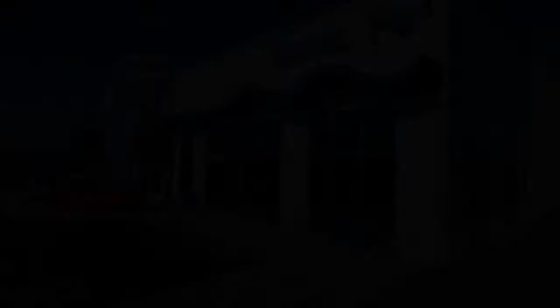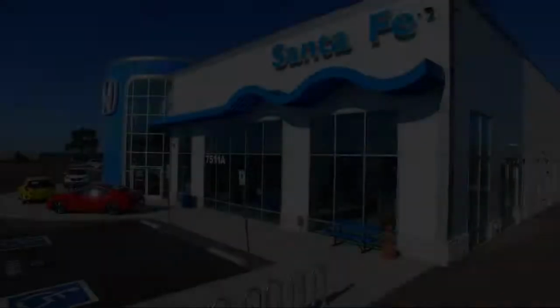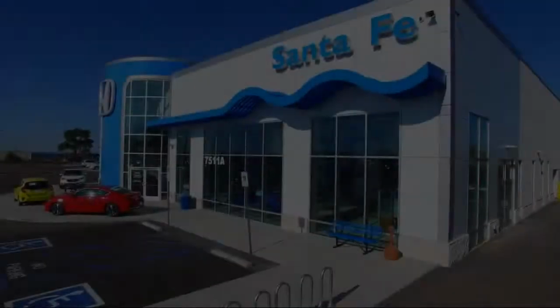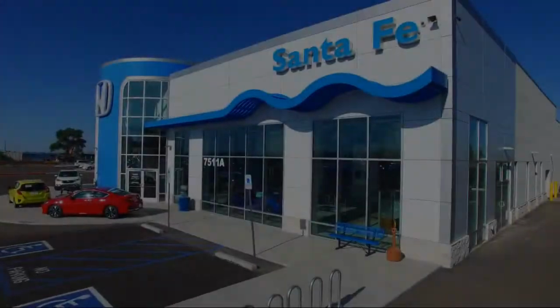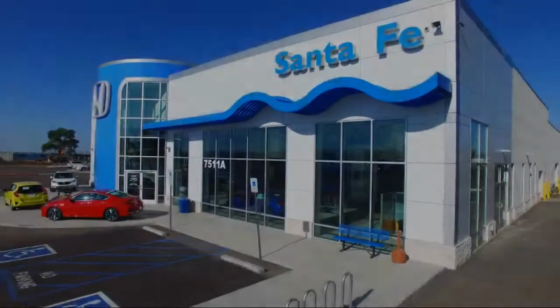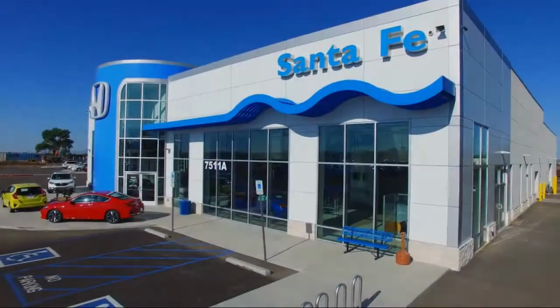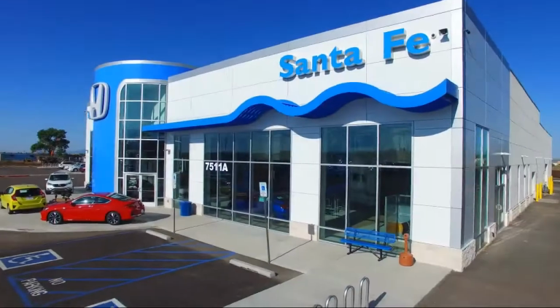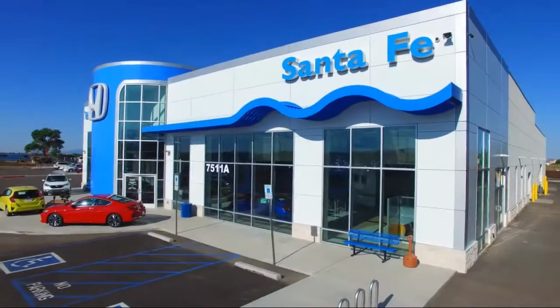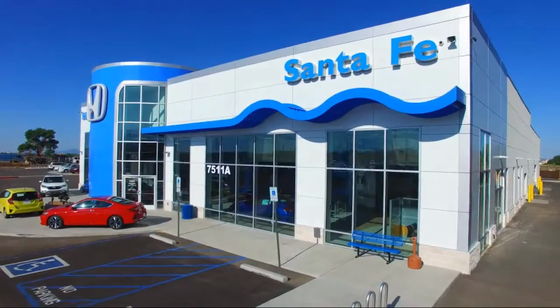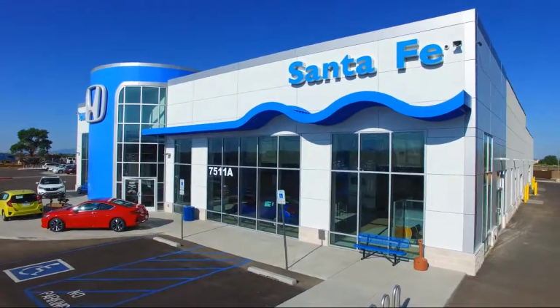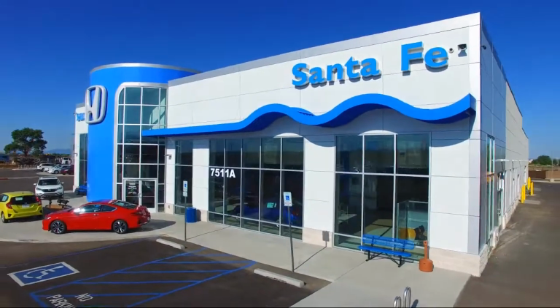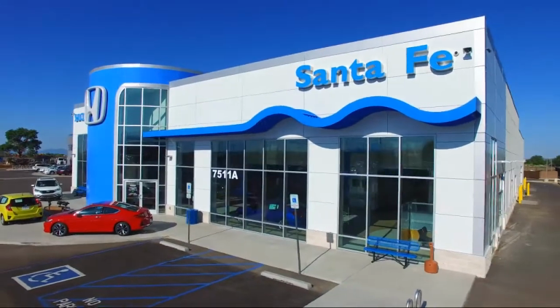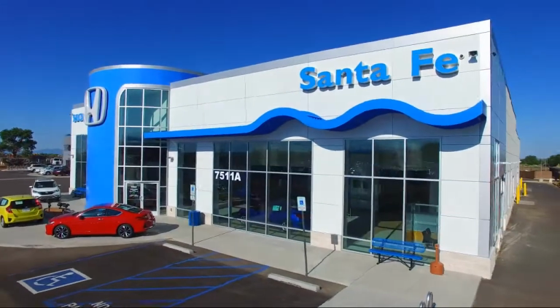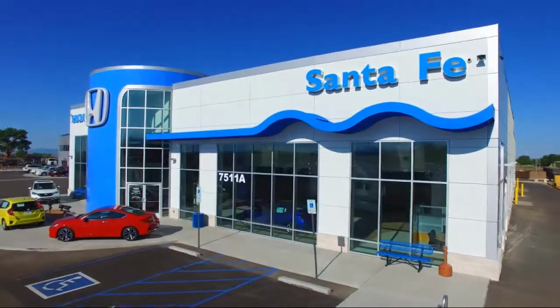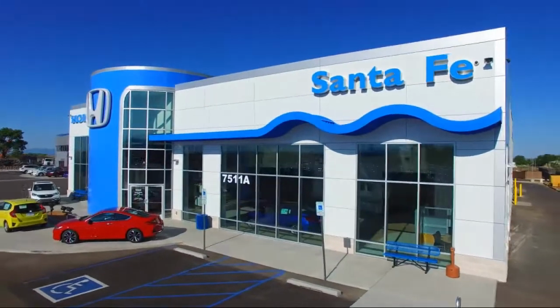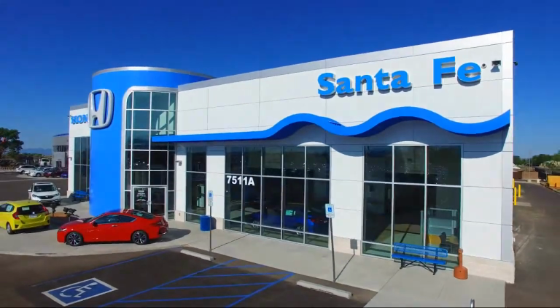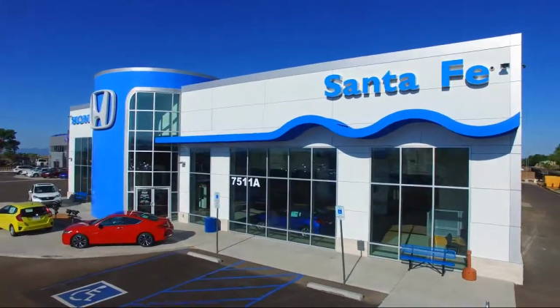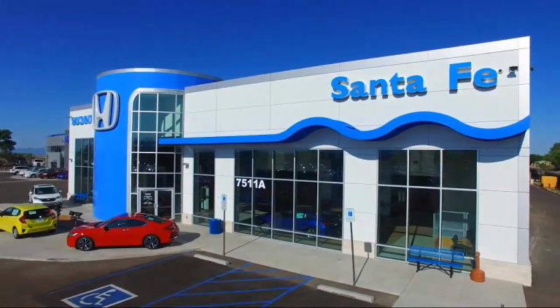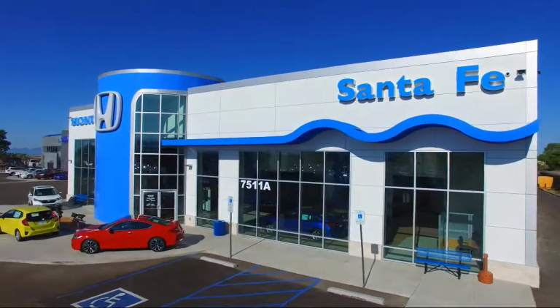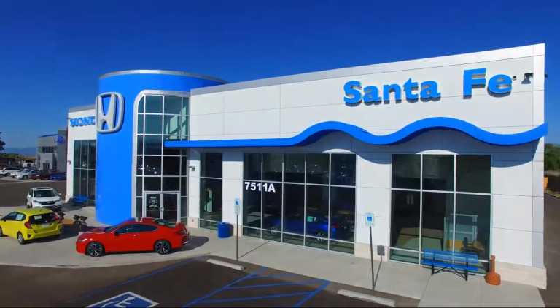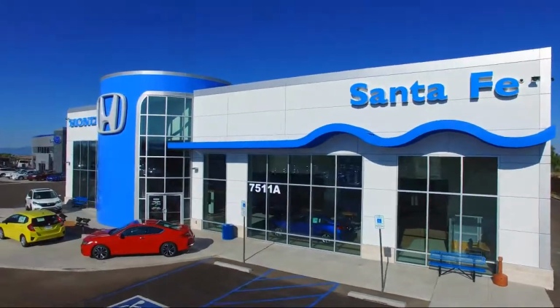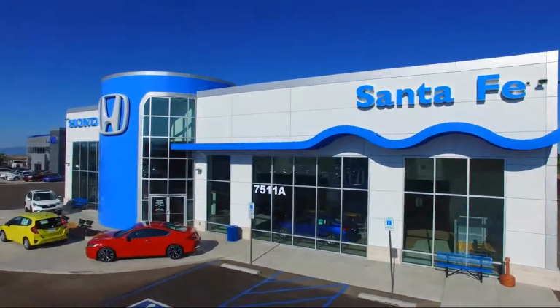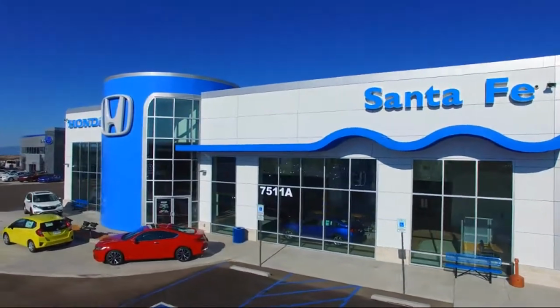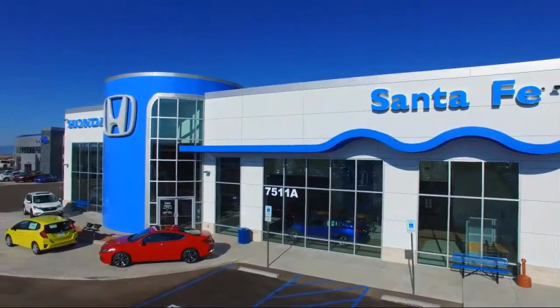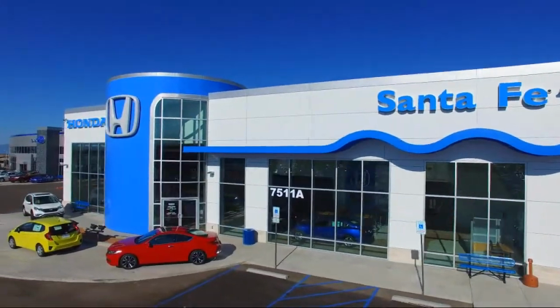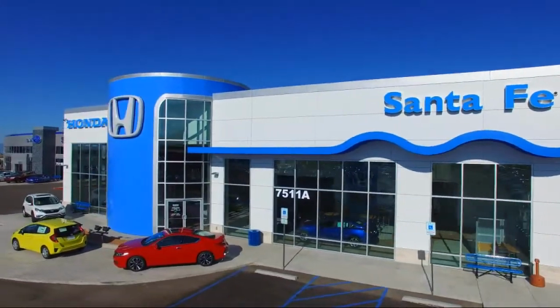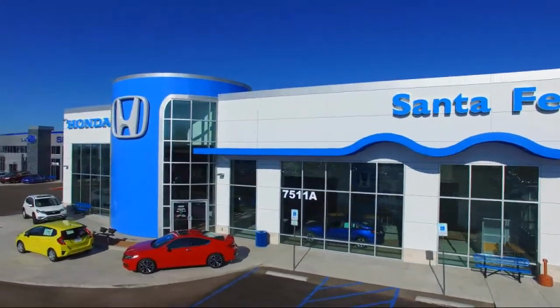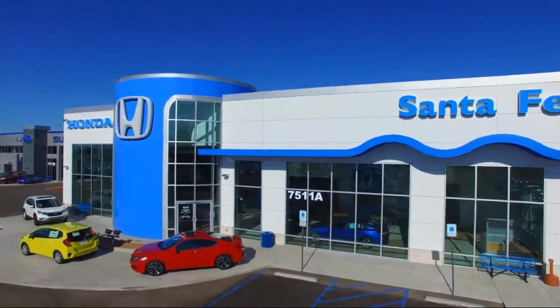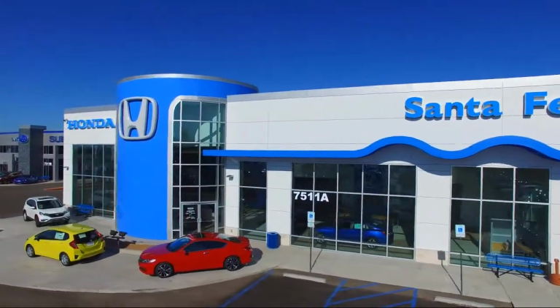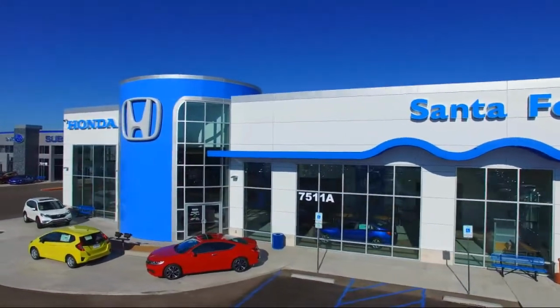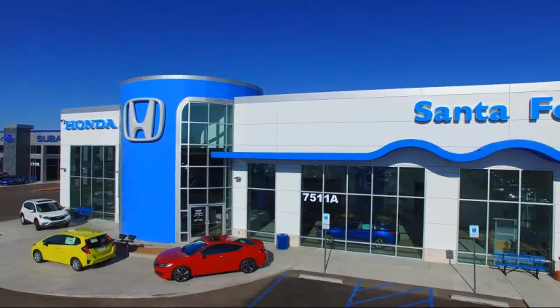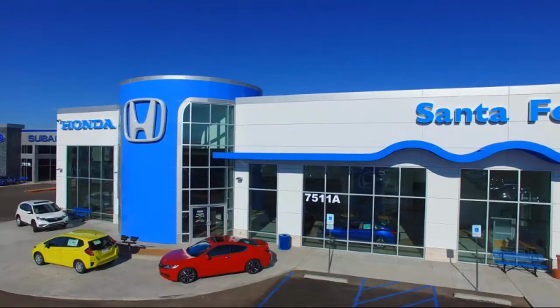Welcome to Honda of Santa Fe, and here's a look at another one of our fine vehicles from our great selection.